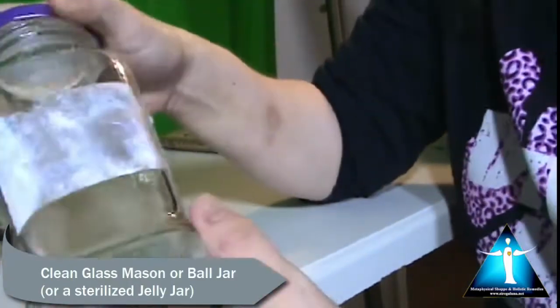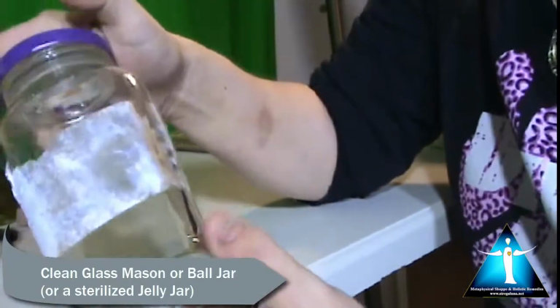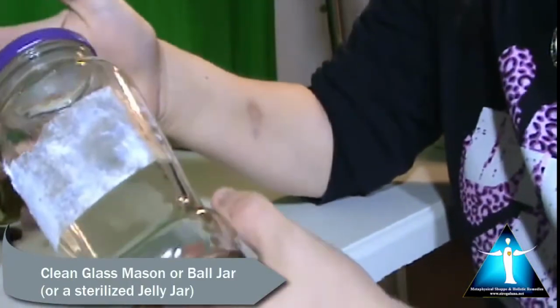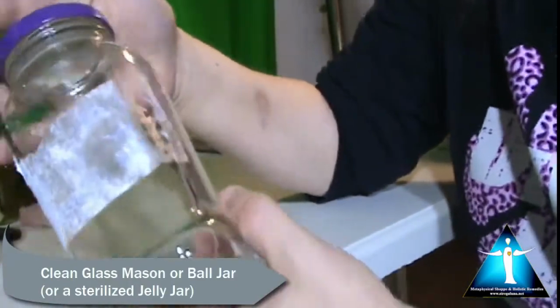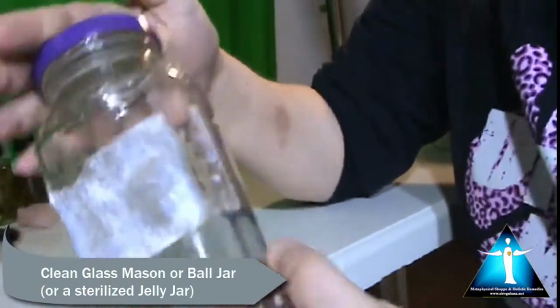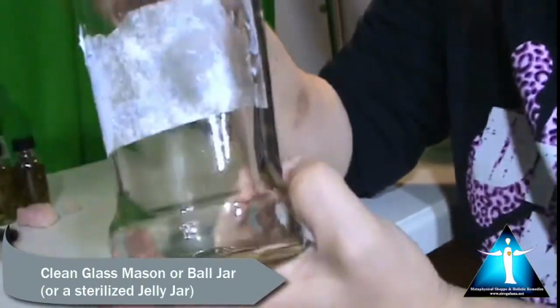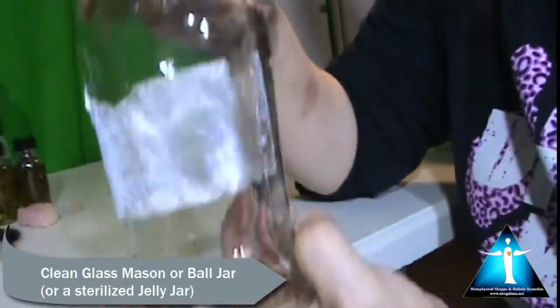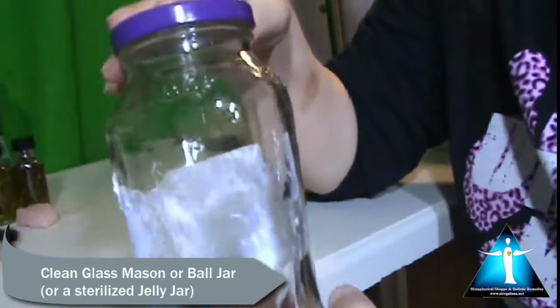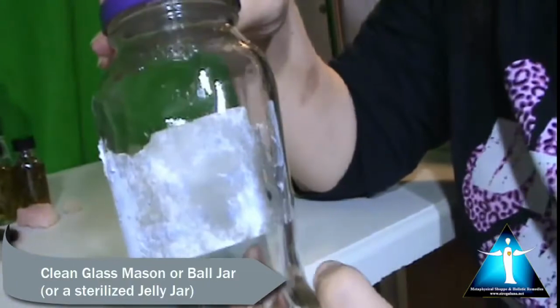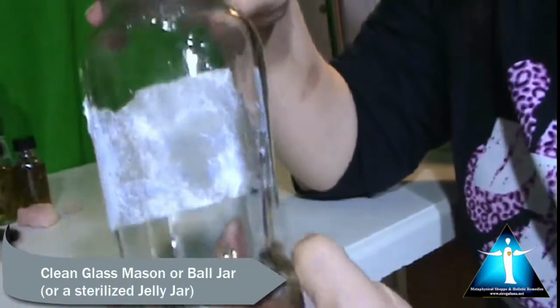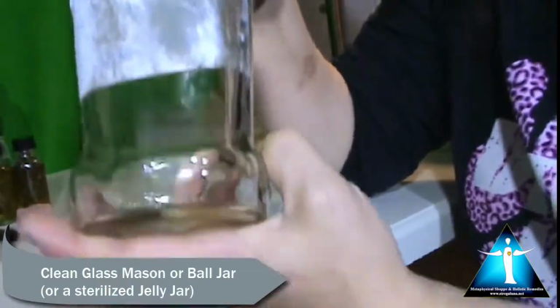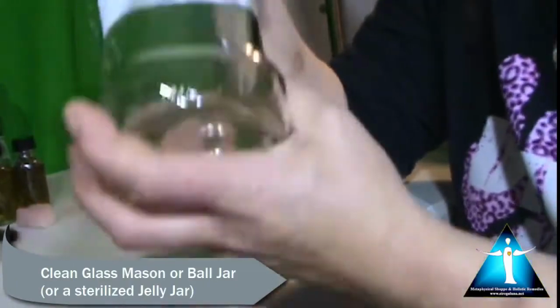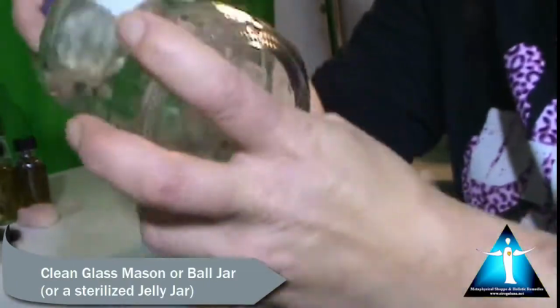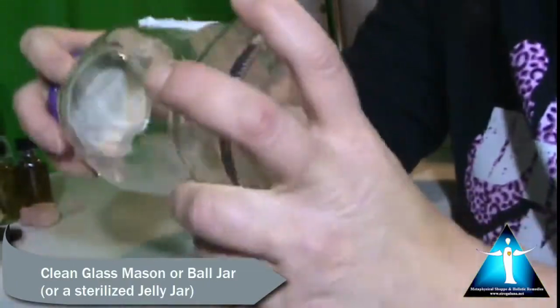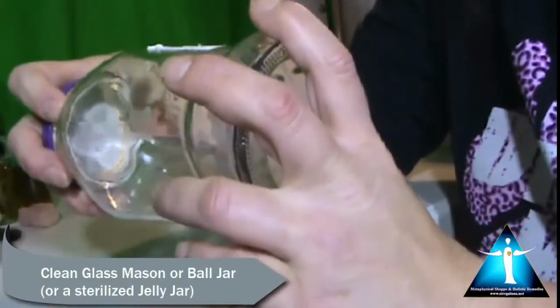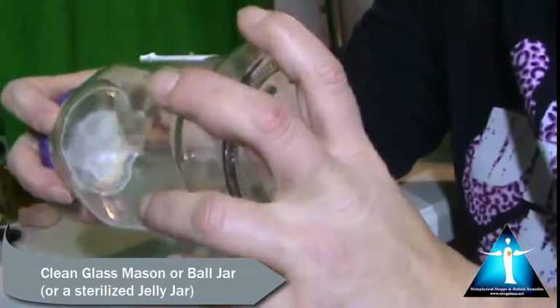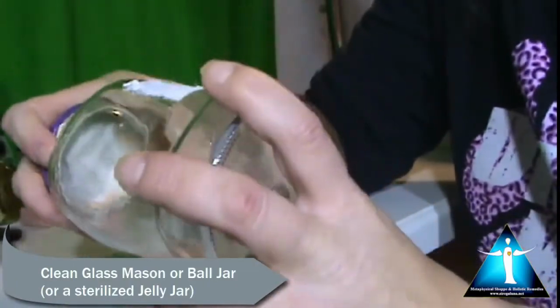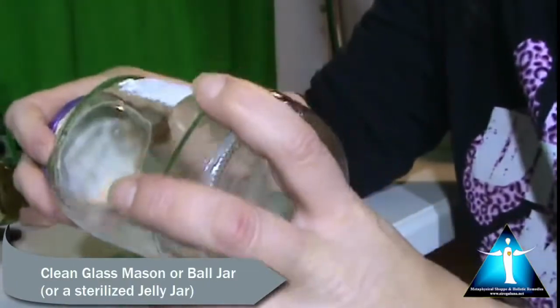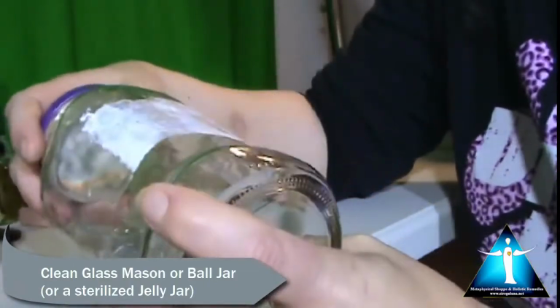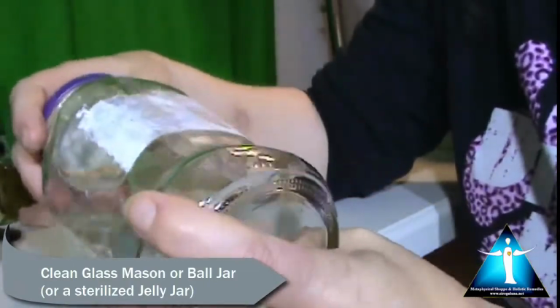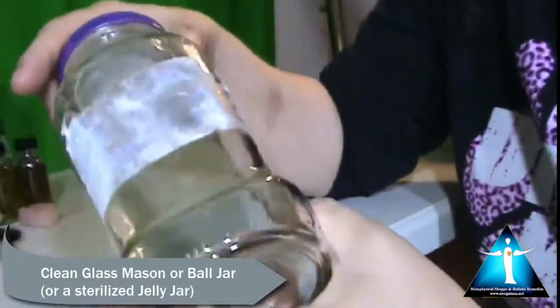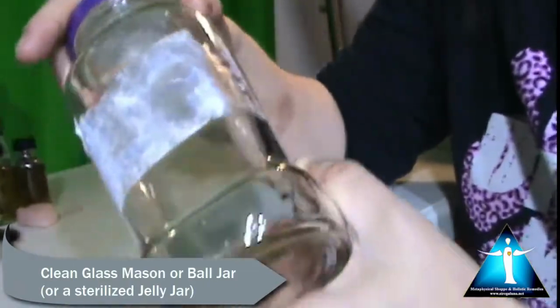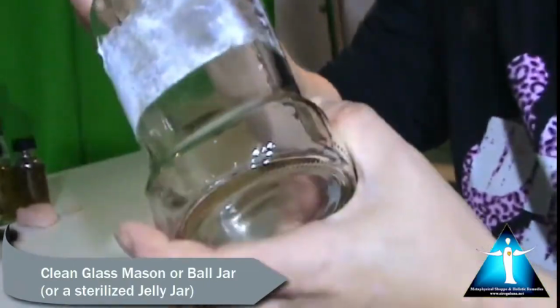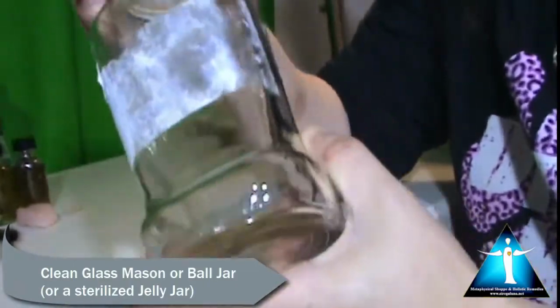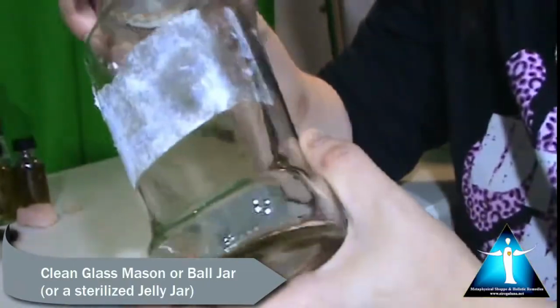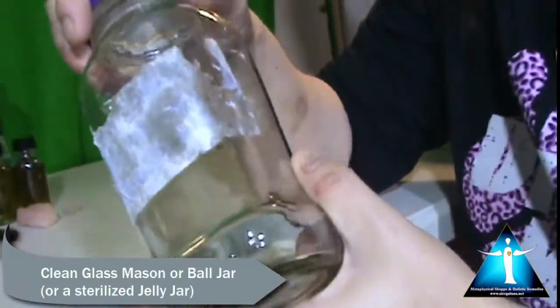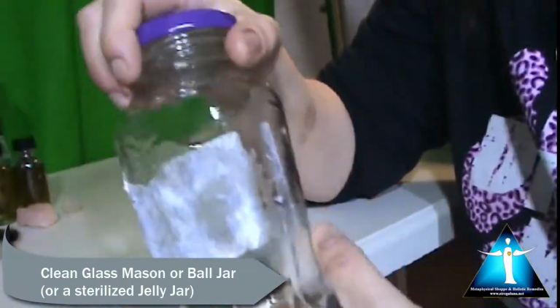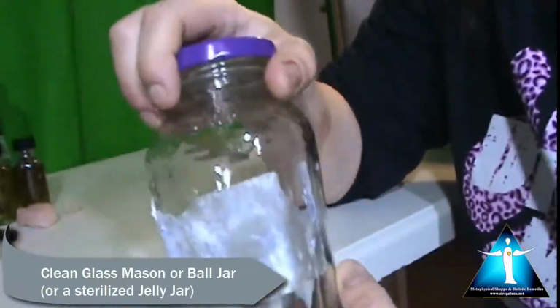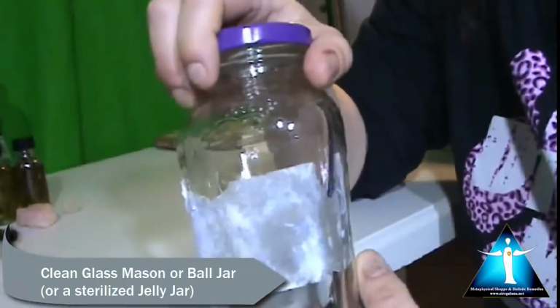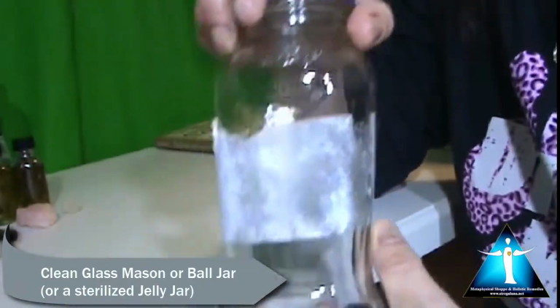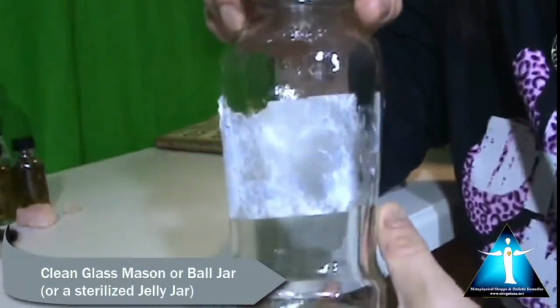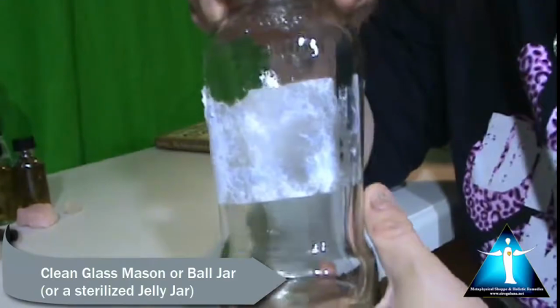Here I have another jar I used from a pasta sauce that I would use too, because I sterilized it in the dishwasher.